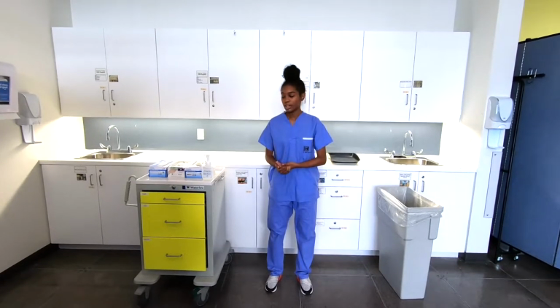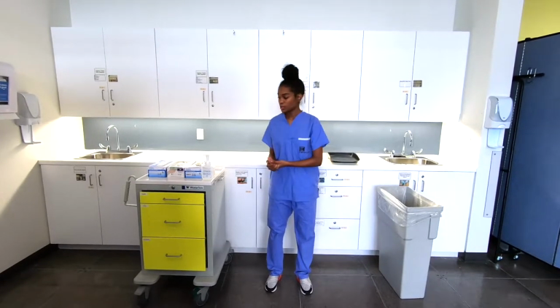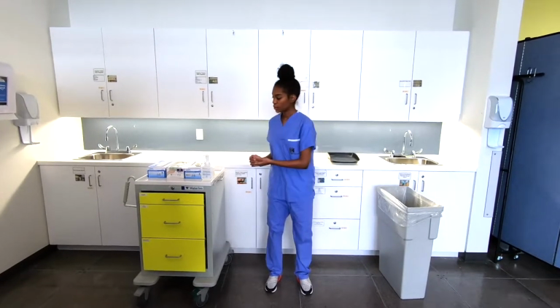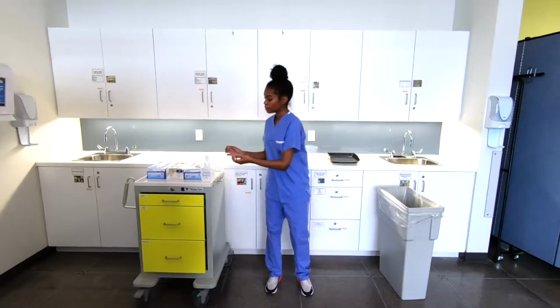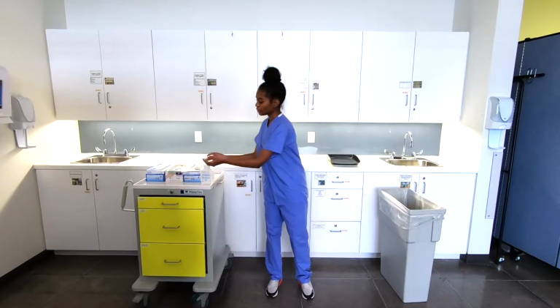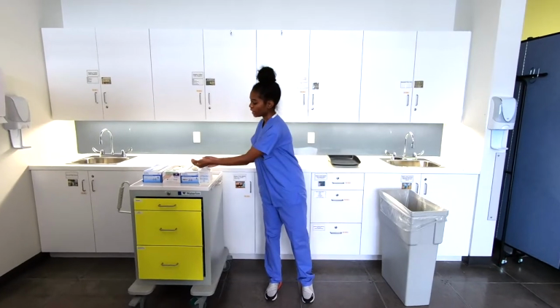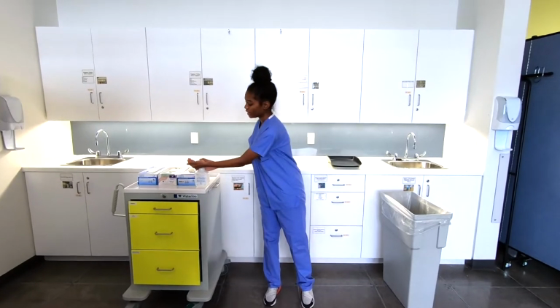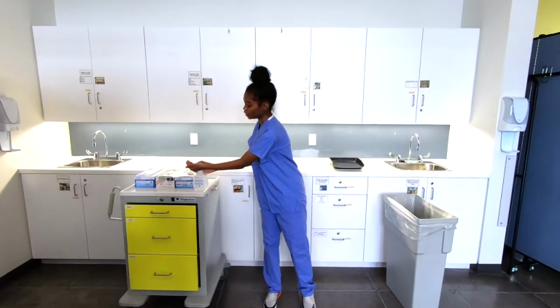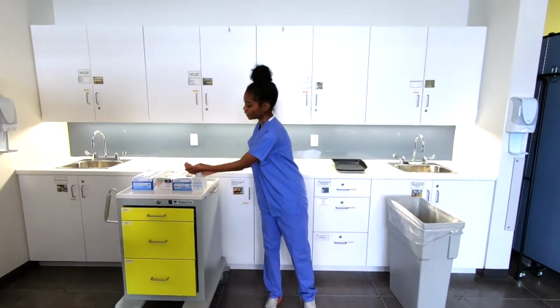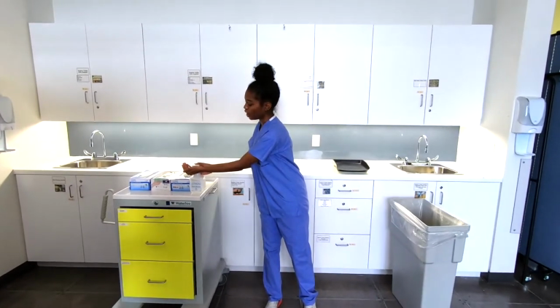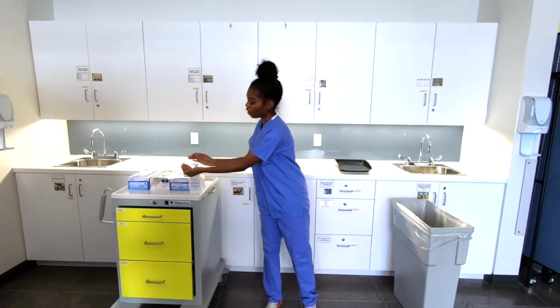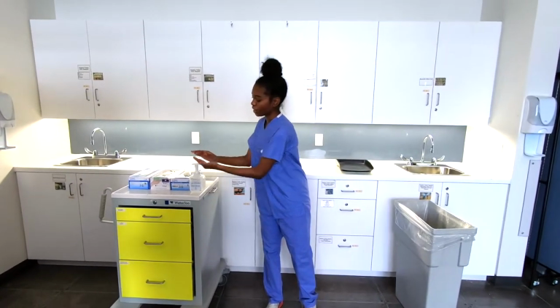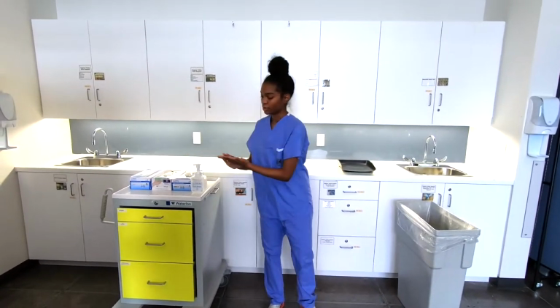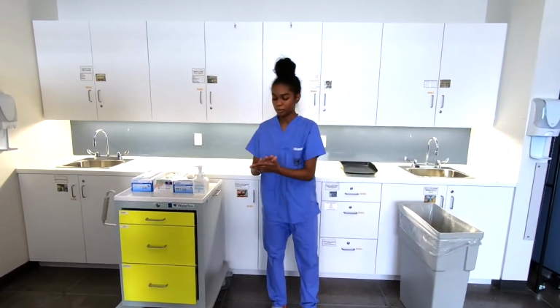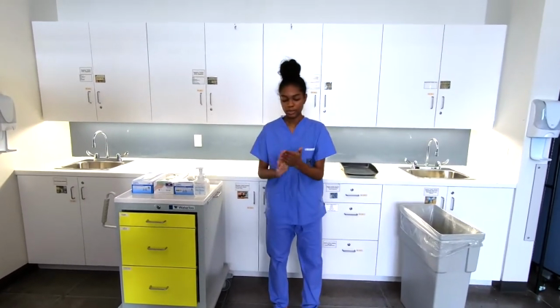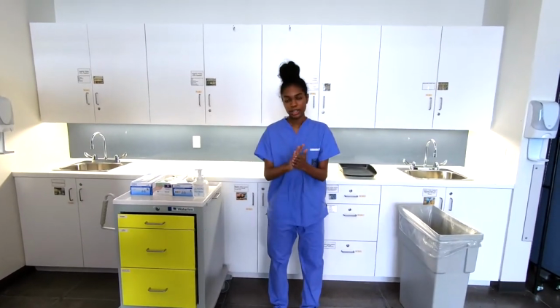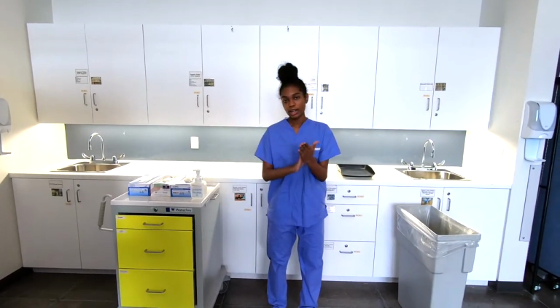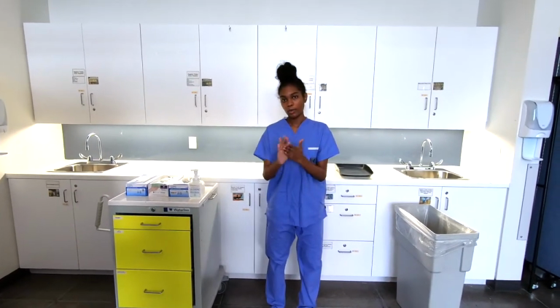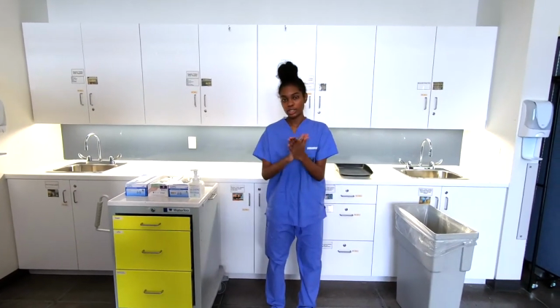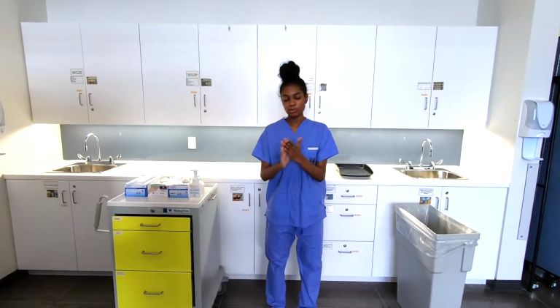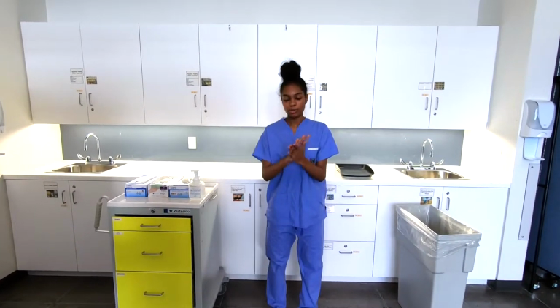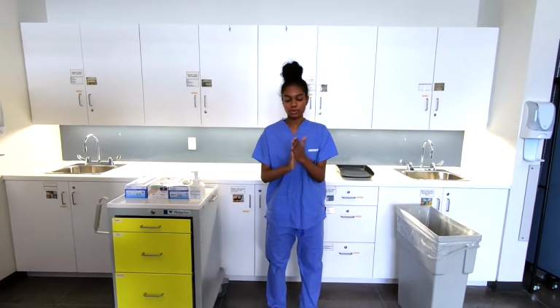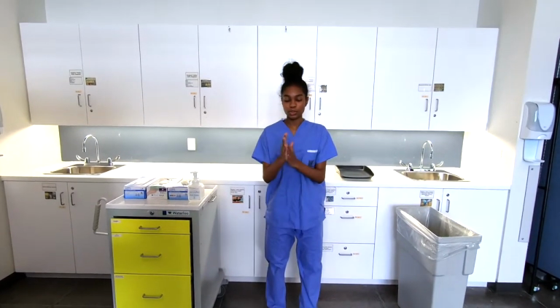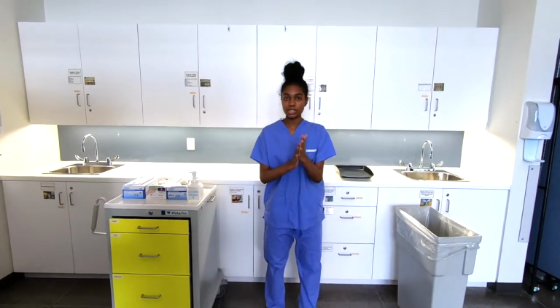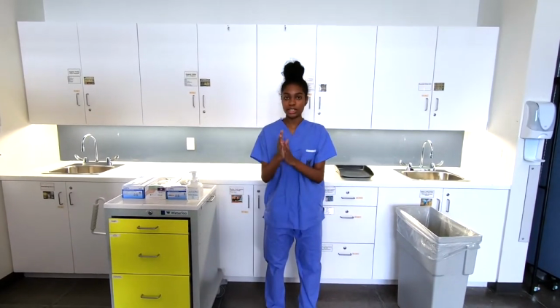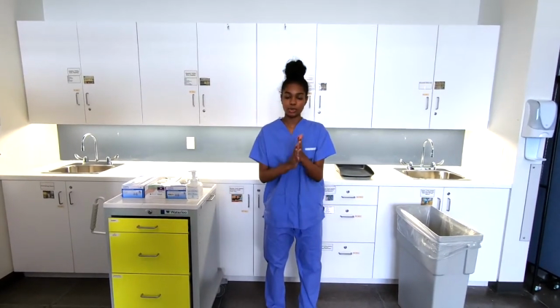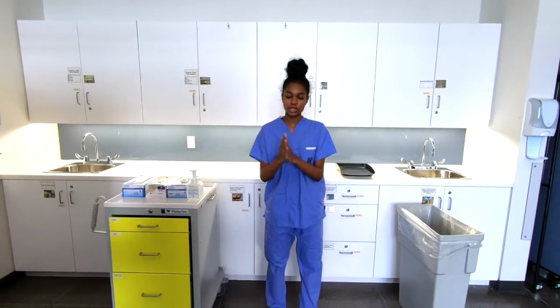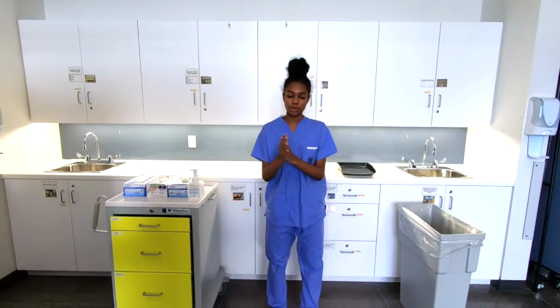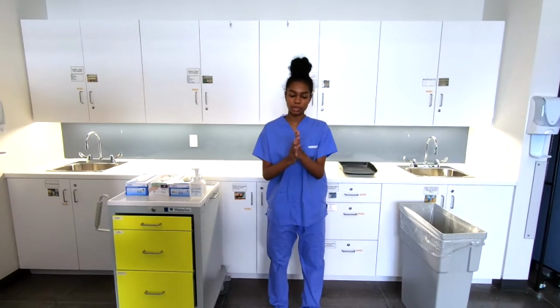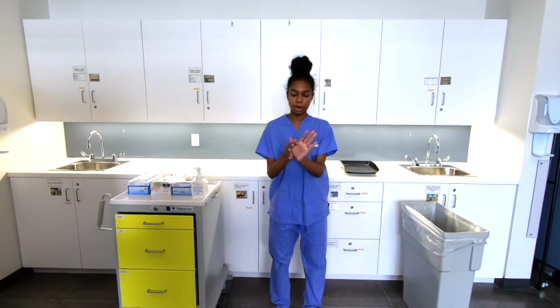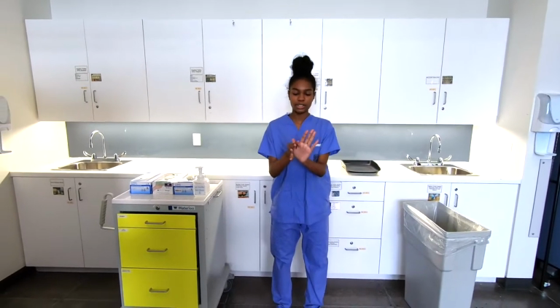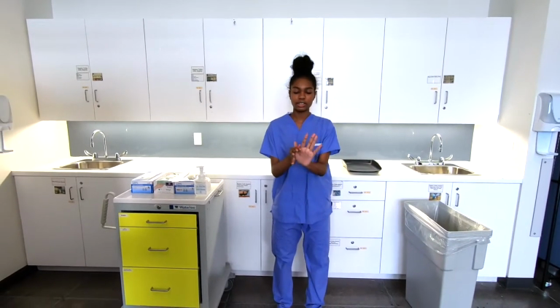We're going to begin with hand hygiene using an alcohol hand rub. About one to two pumps for 20 seconds, rubbing with the proper technique.